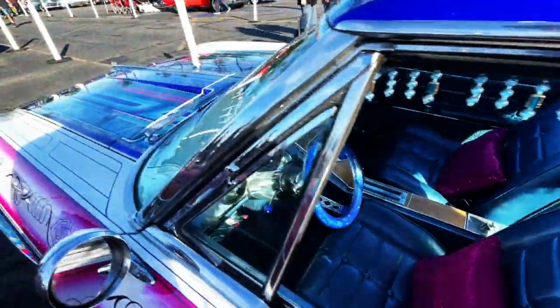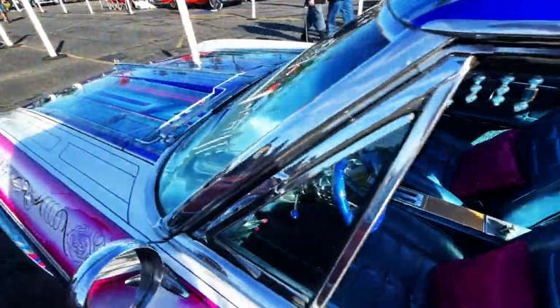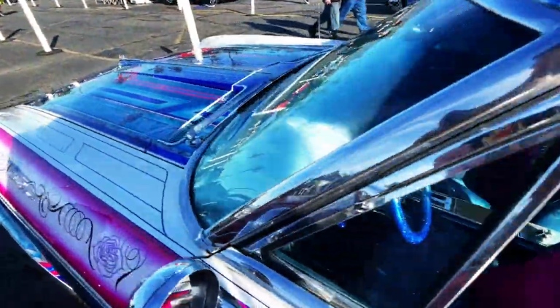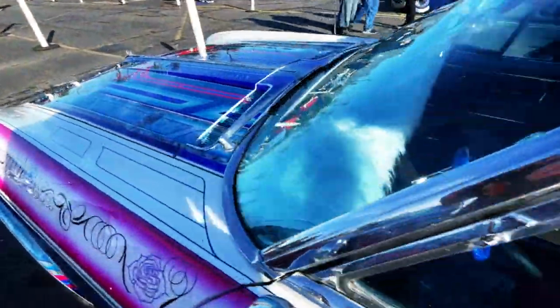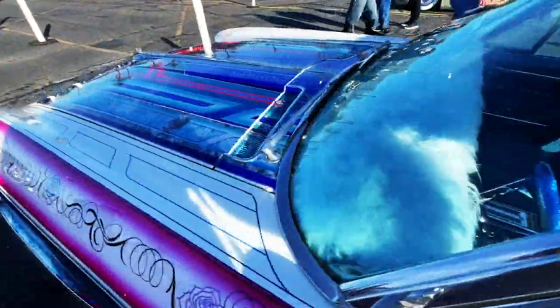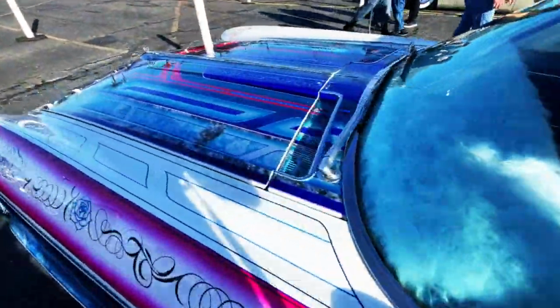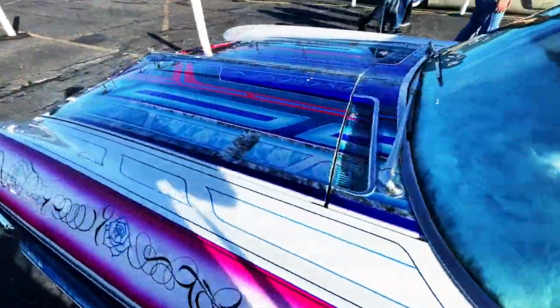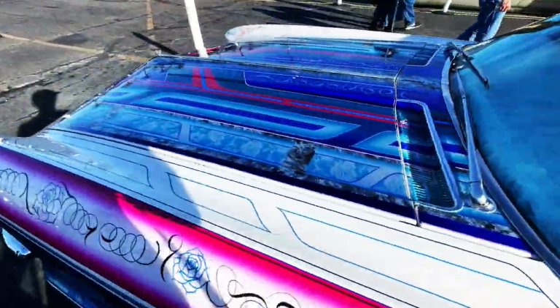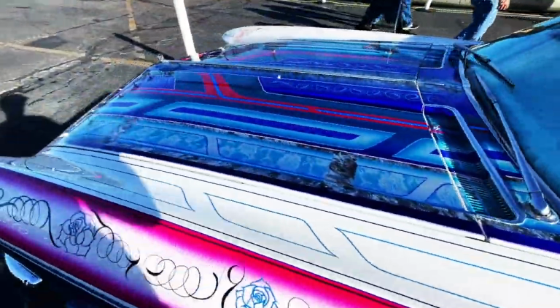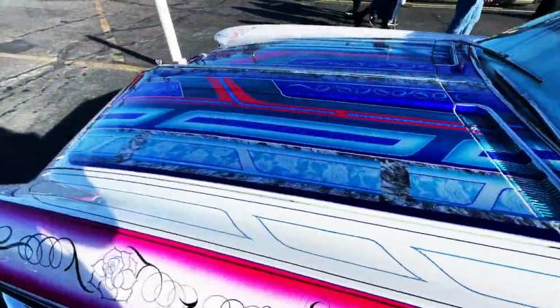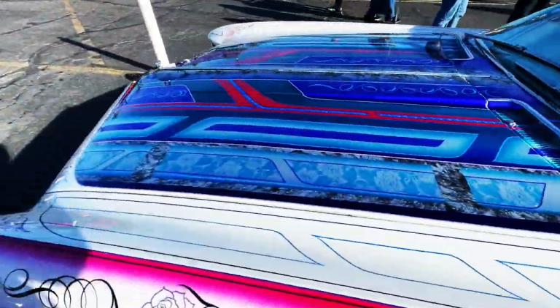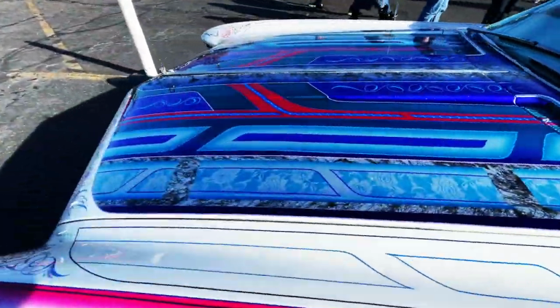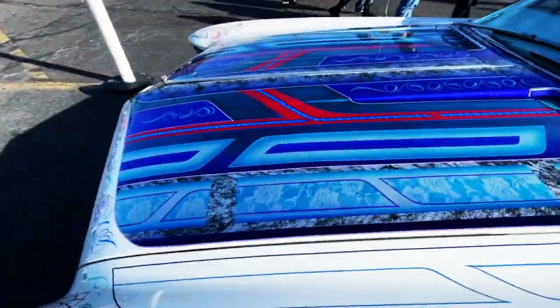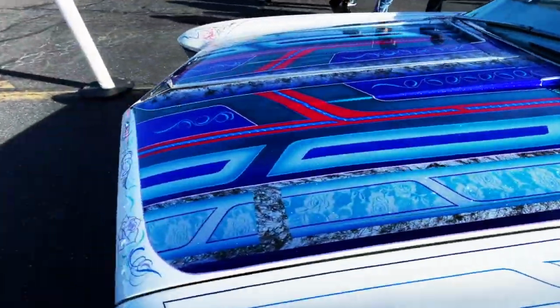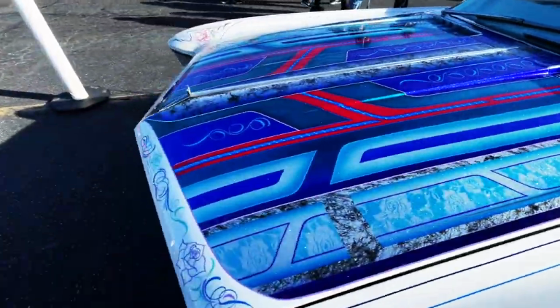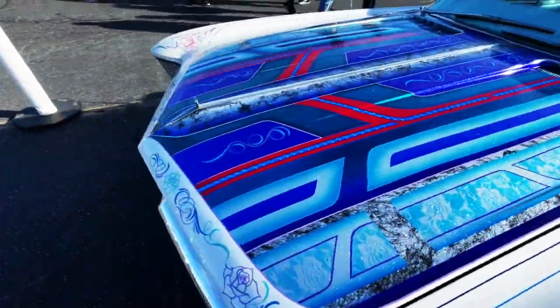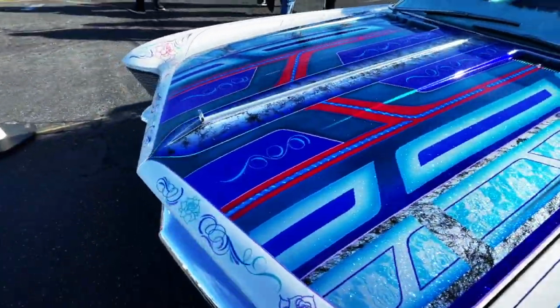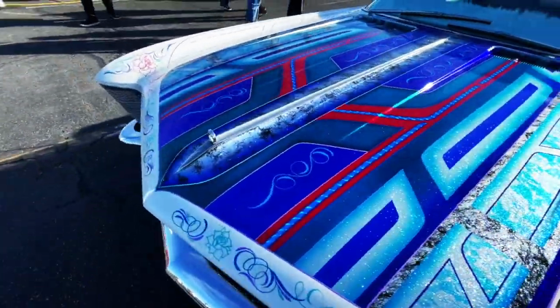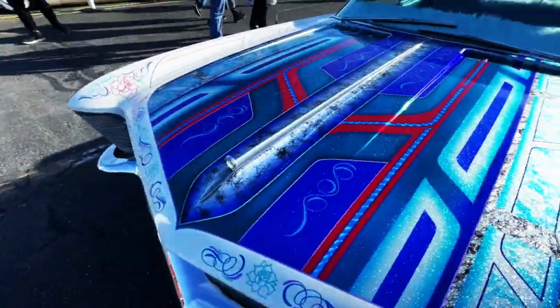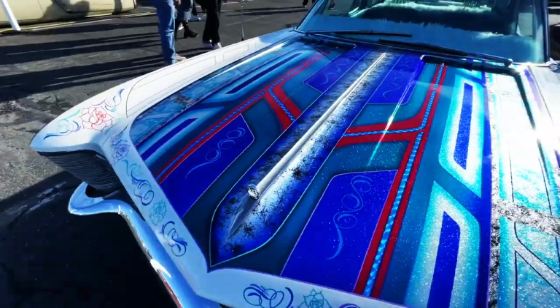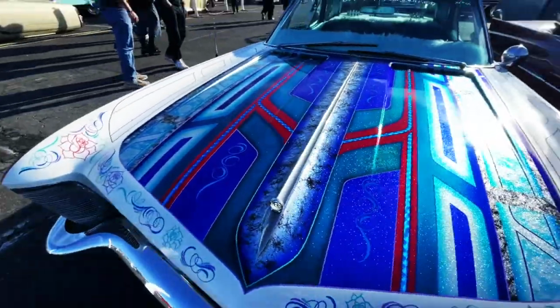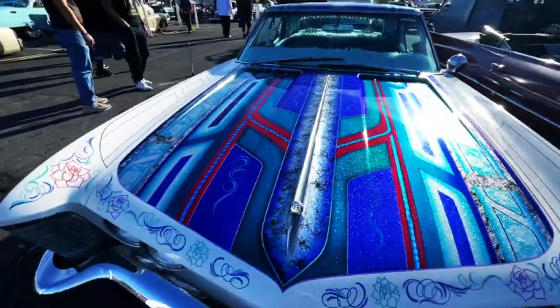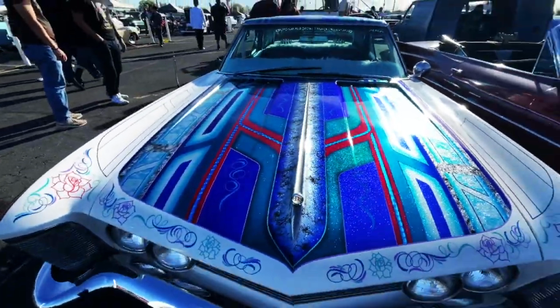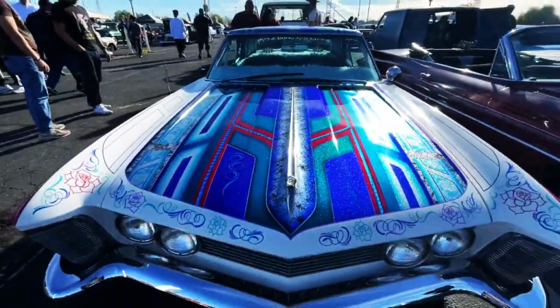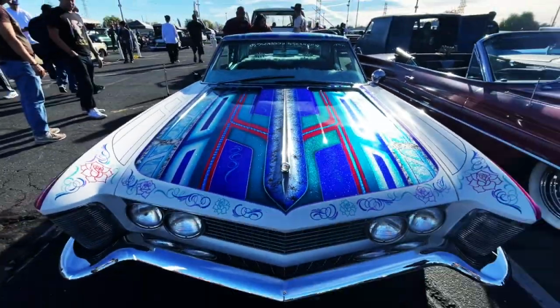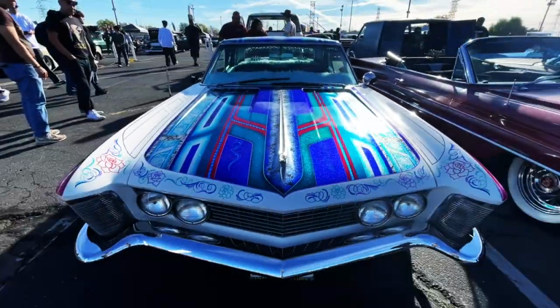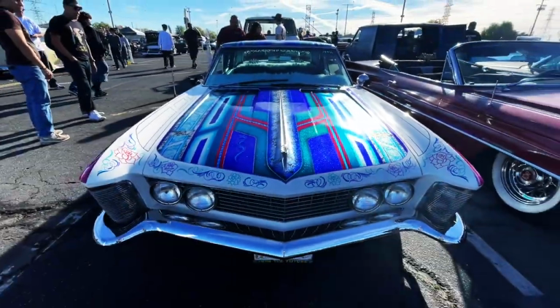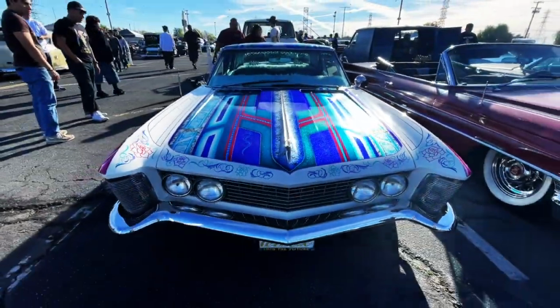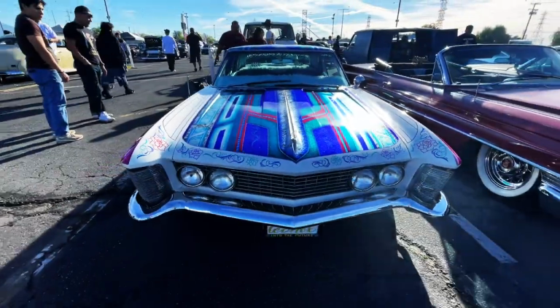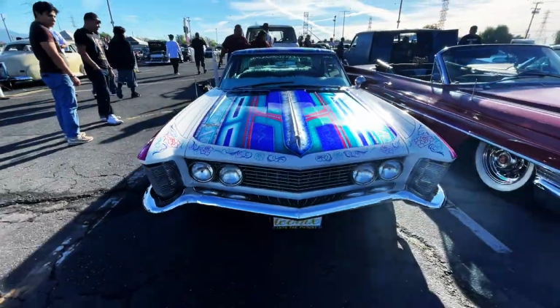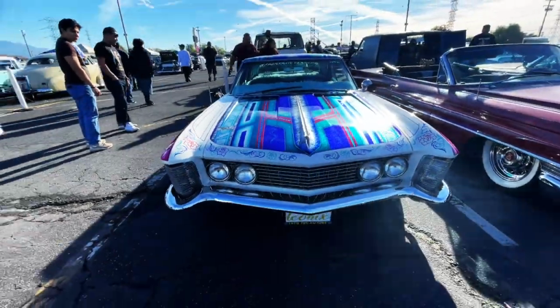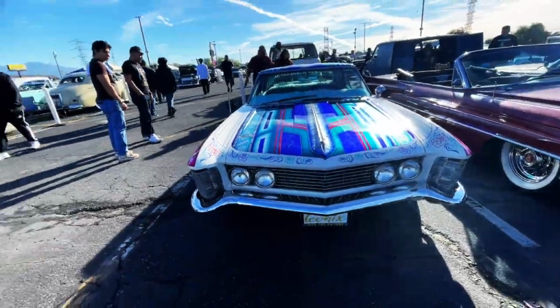What do you guys think? Sweet Buick. Very nice.